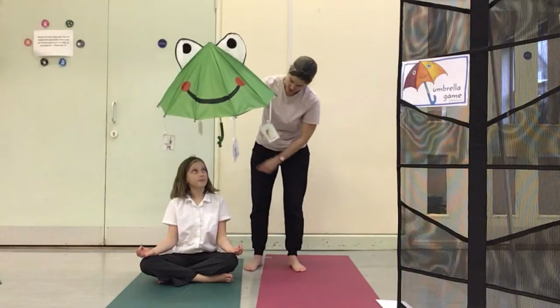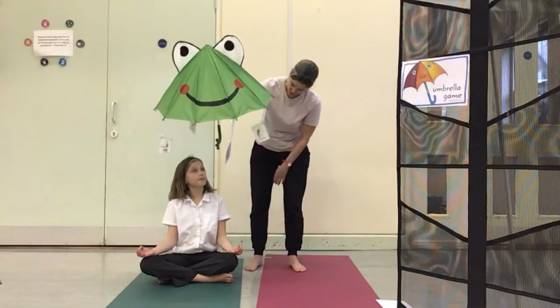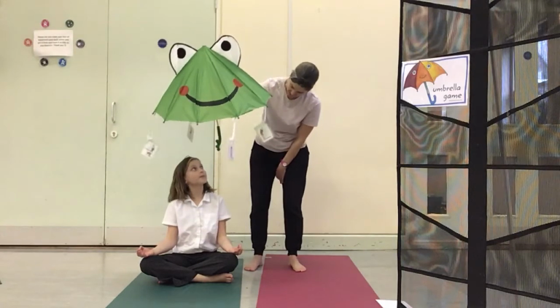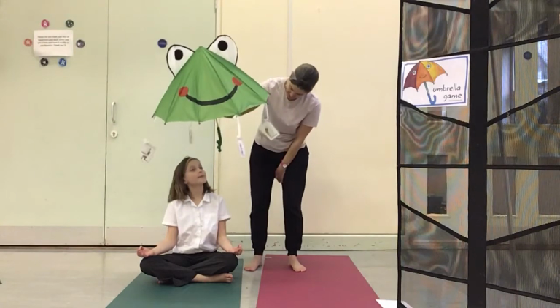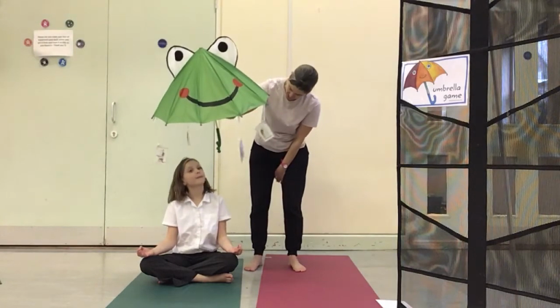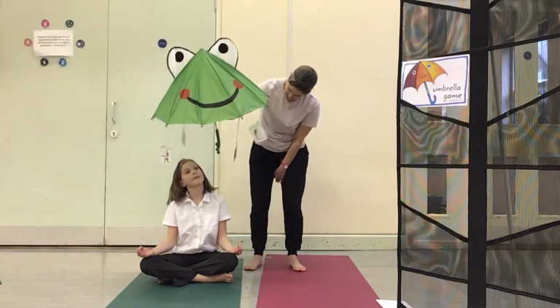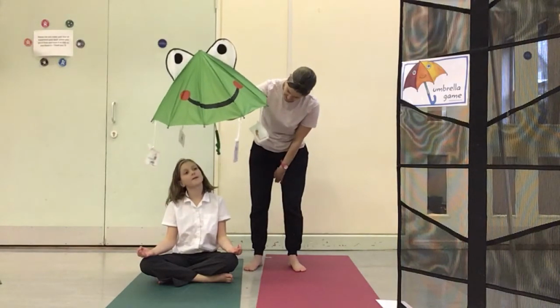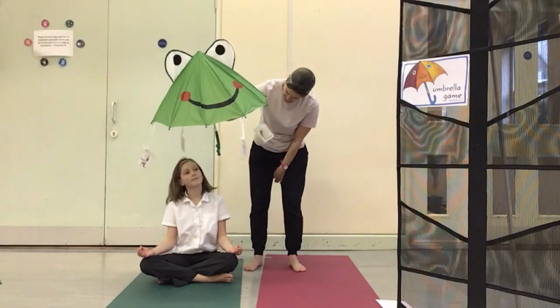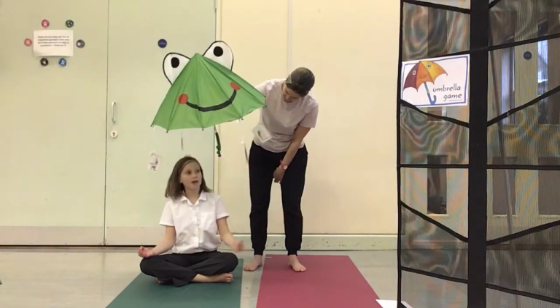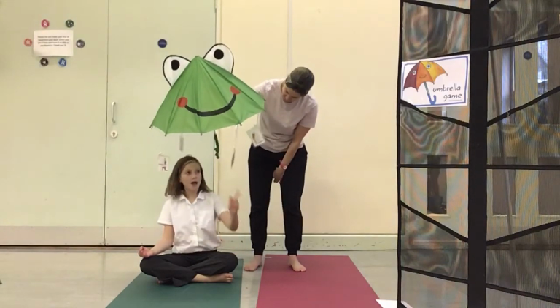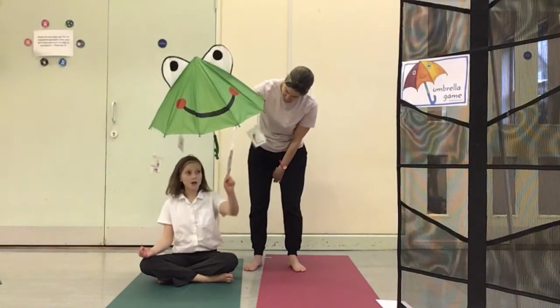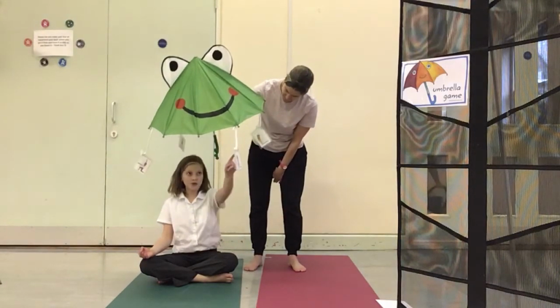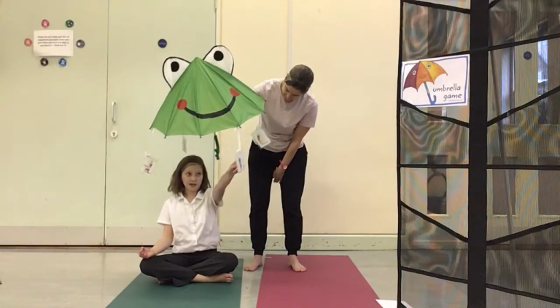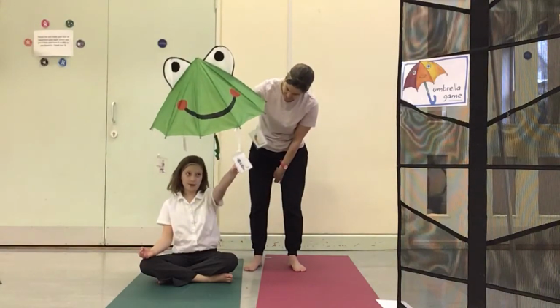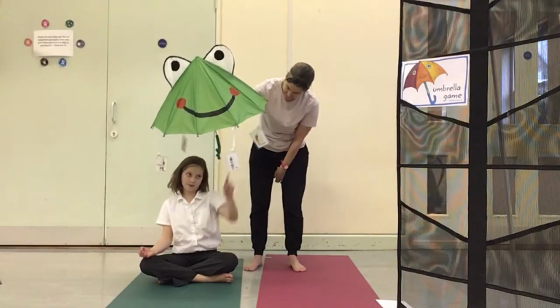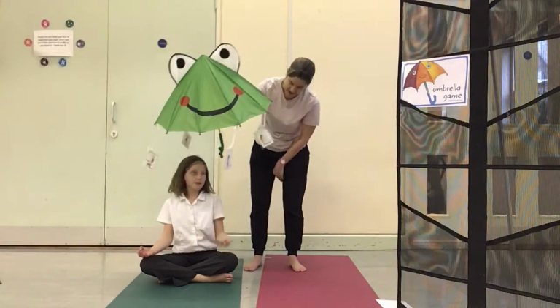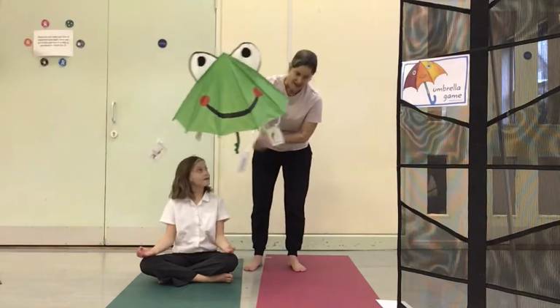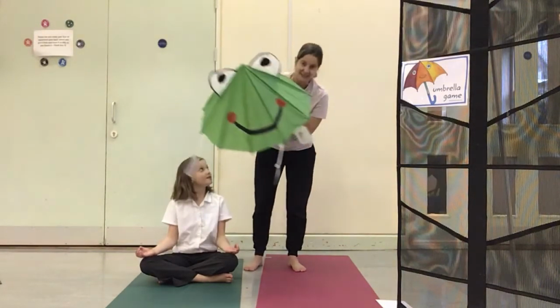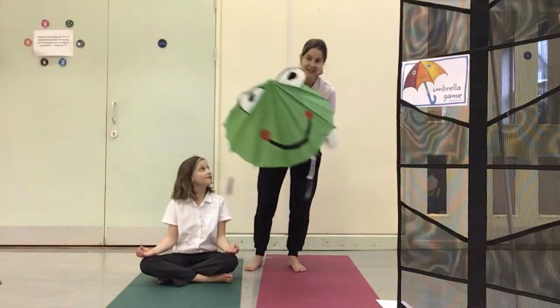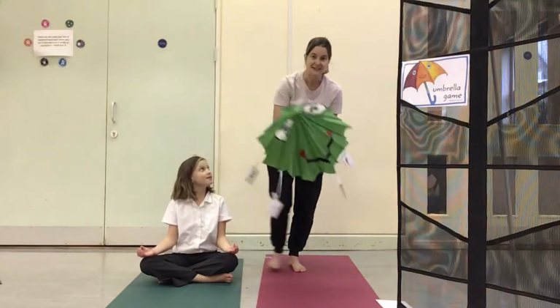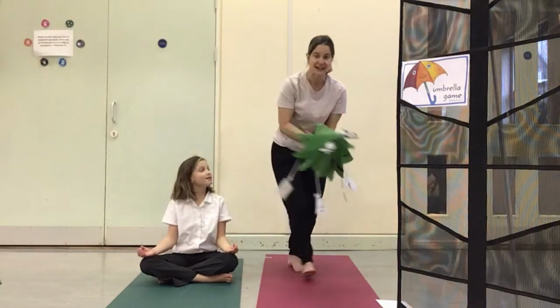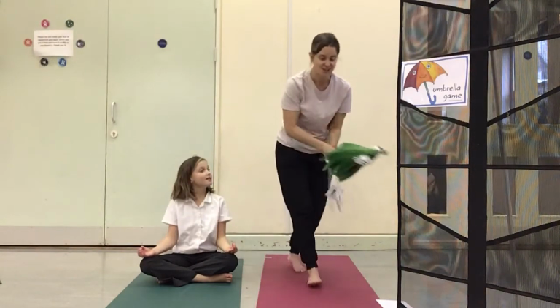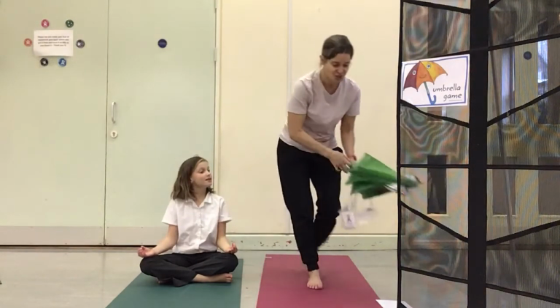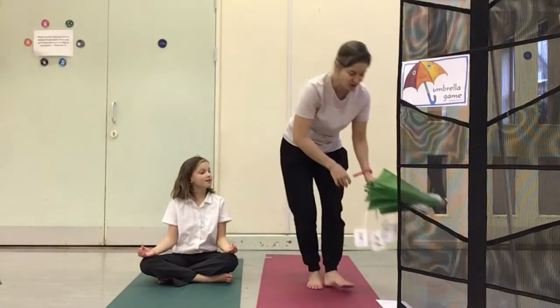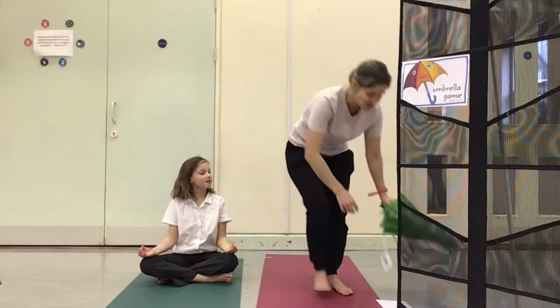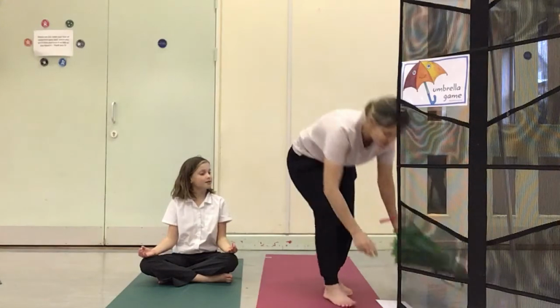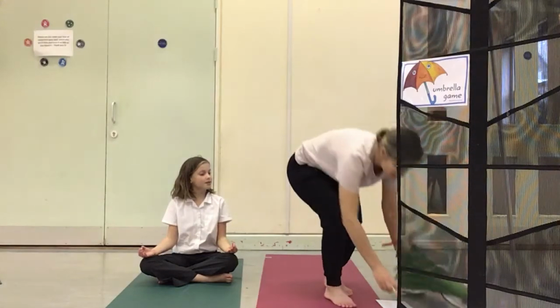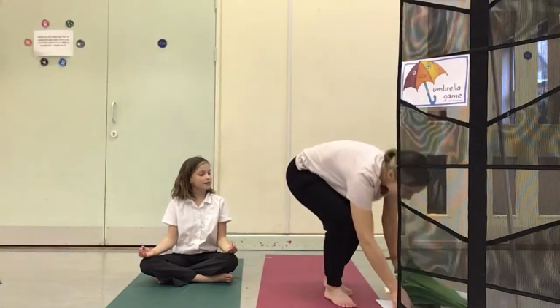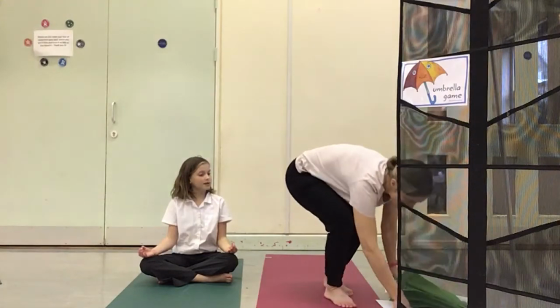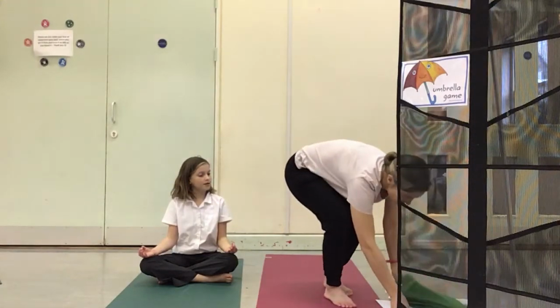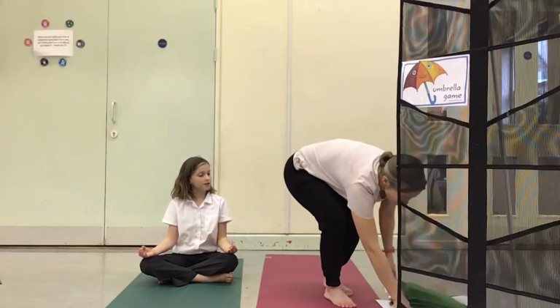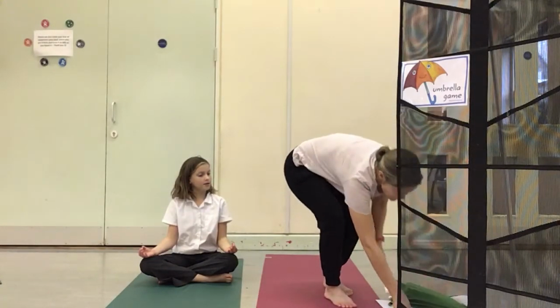What's Daisy choosing with Tom? Tree pose. Daisy has chosen the tree pose.